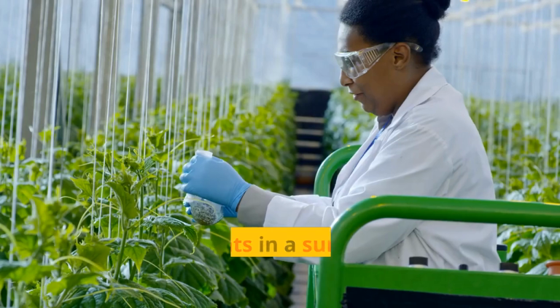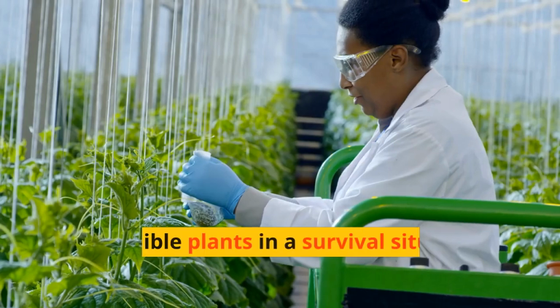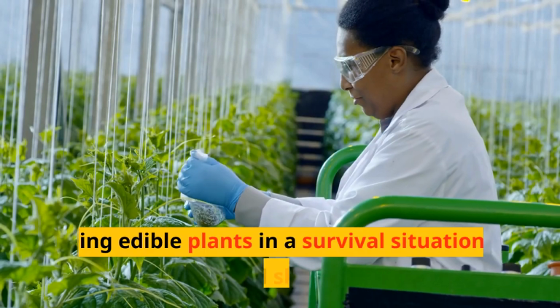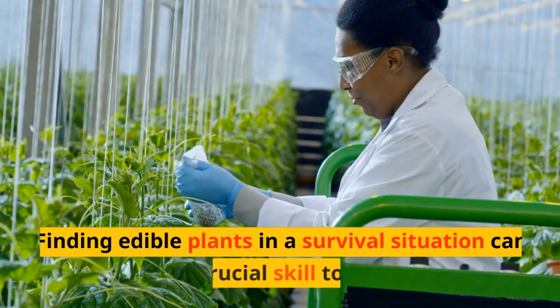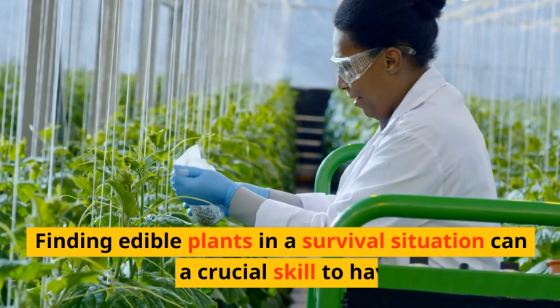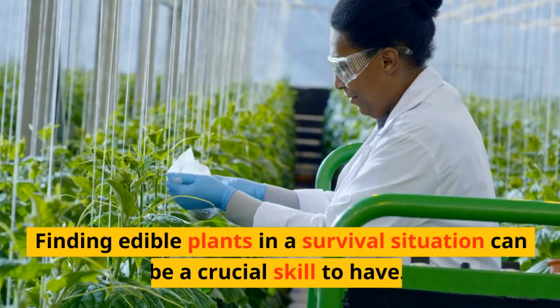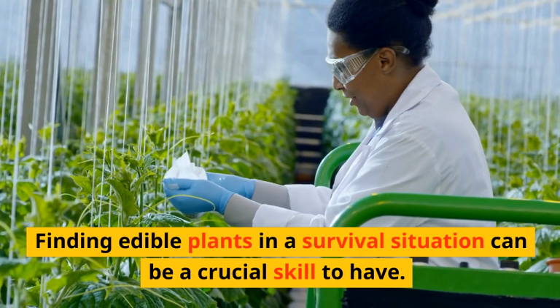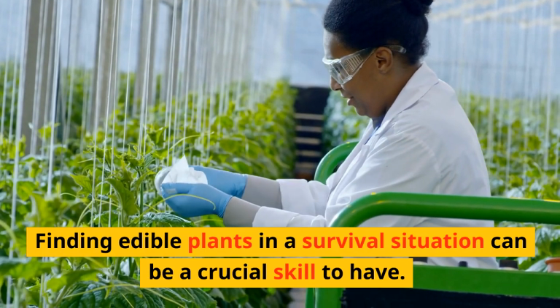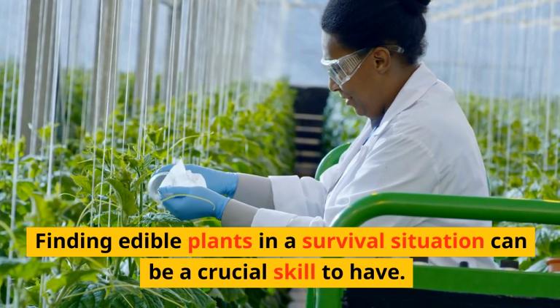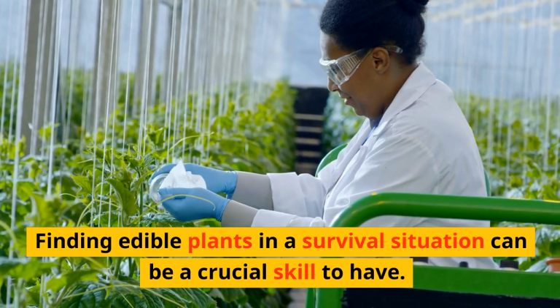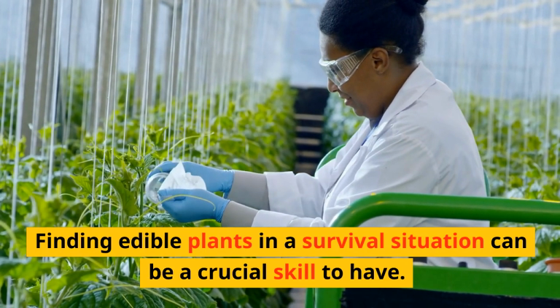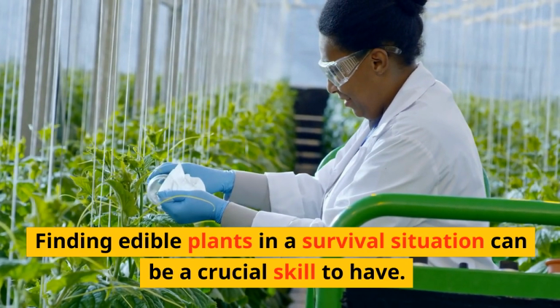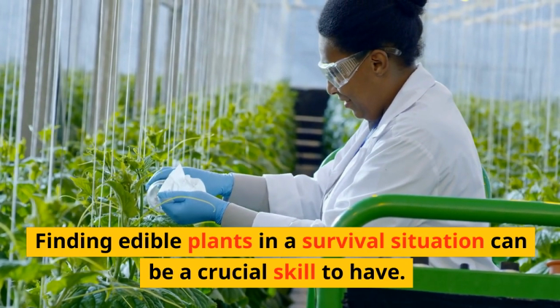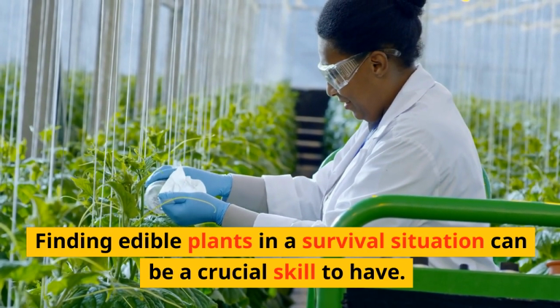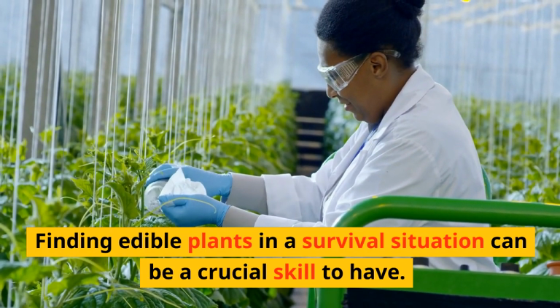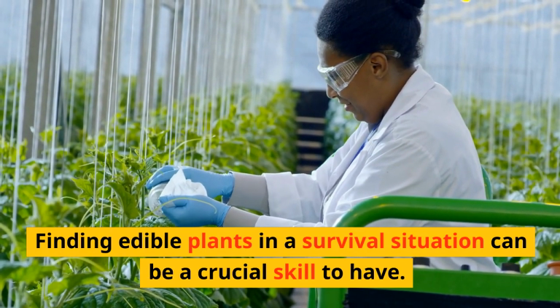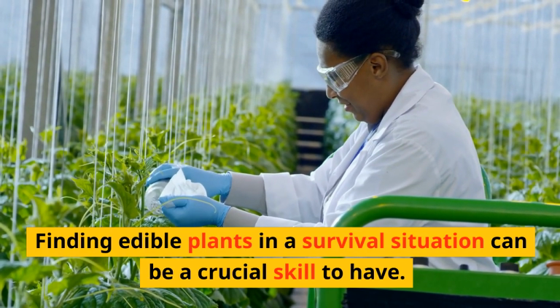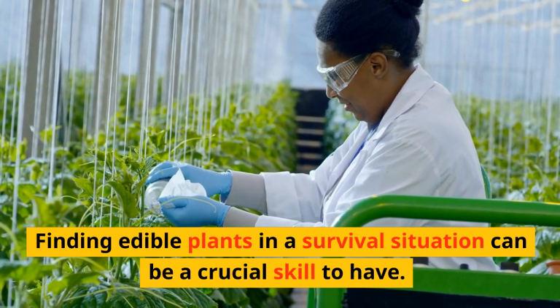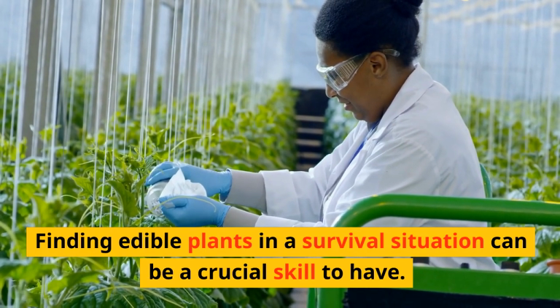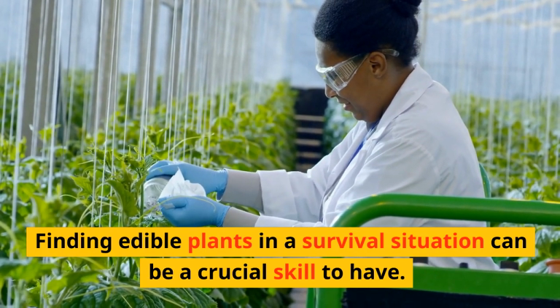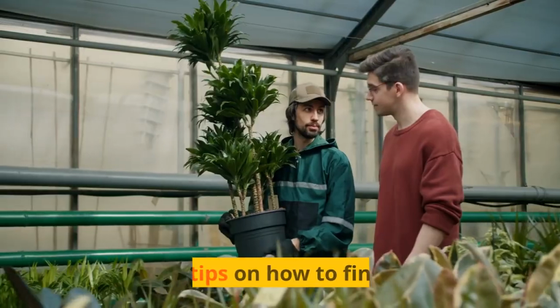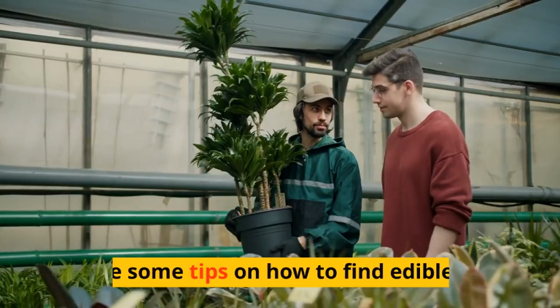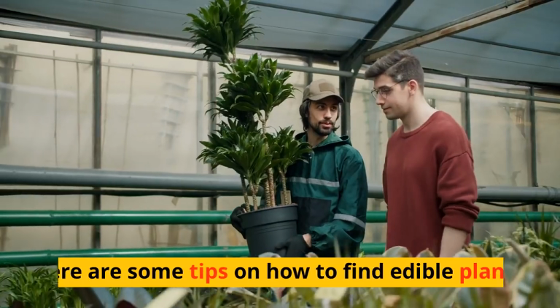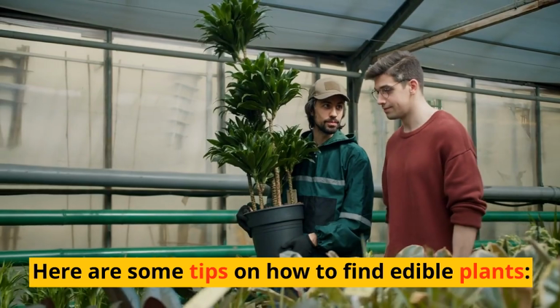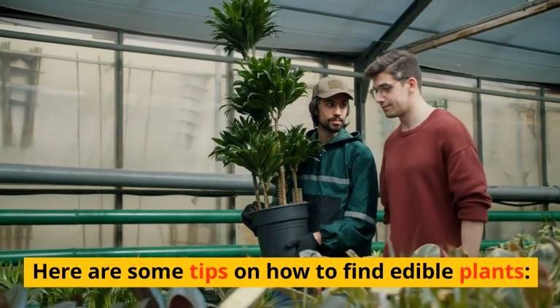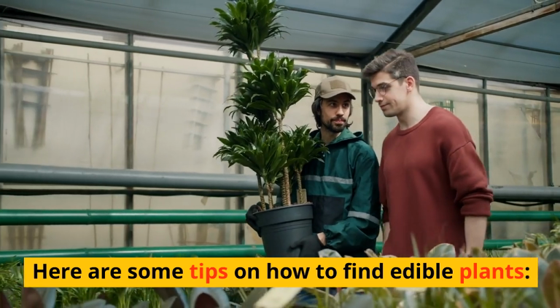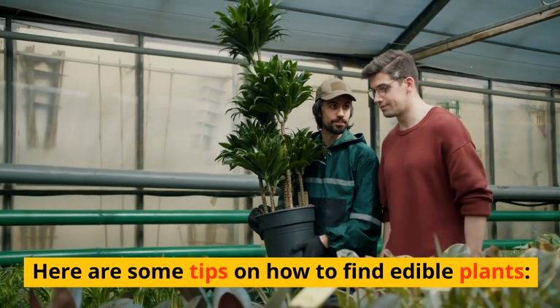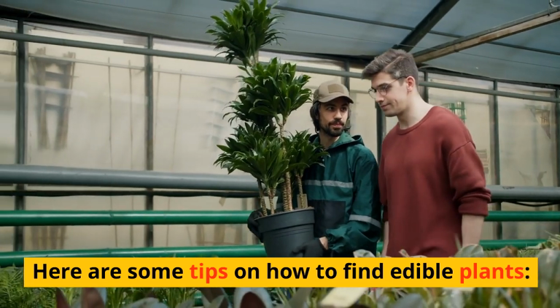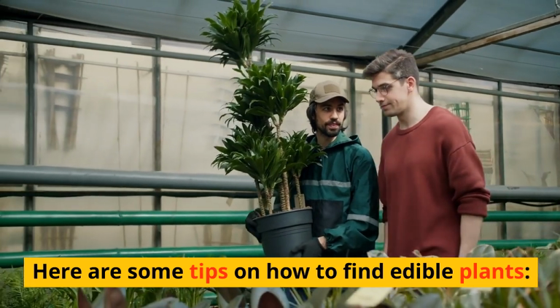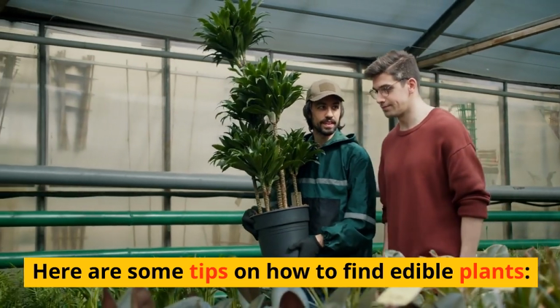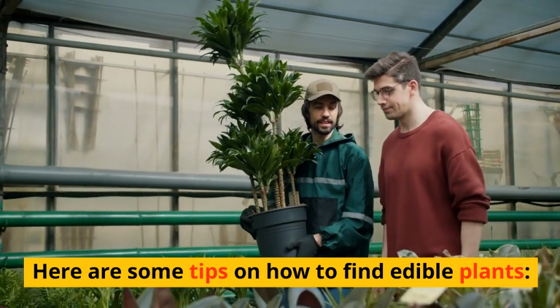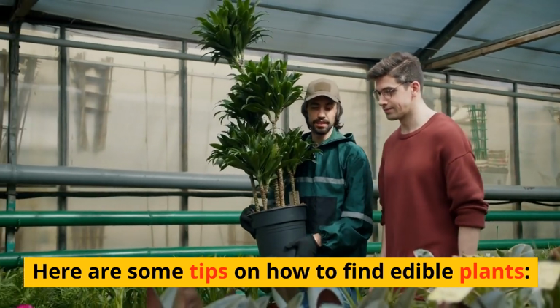Finding edible plants in a survival situation can be a crucial skill to have. Here are some tips on how to find edible plants.